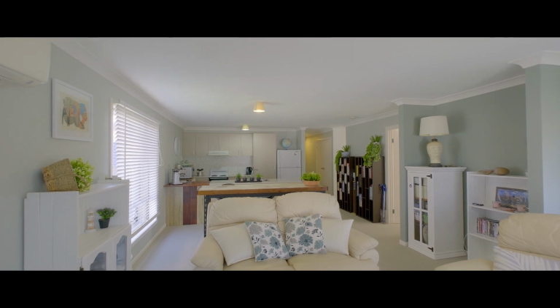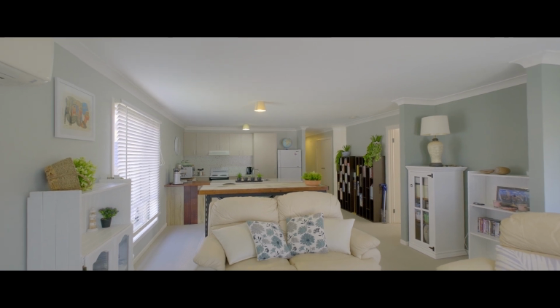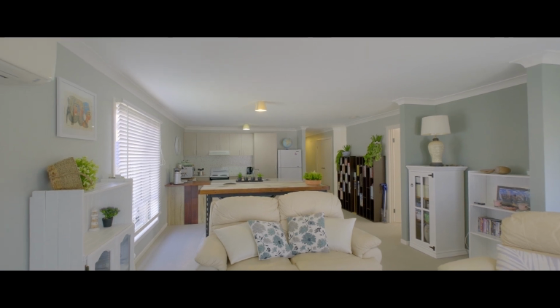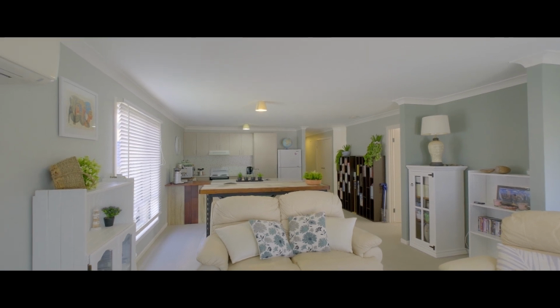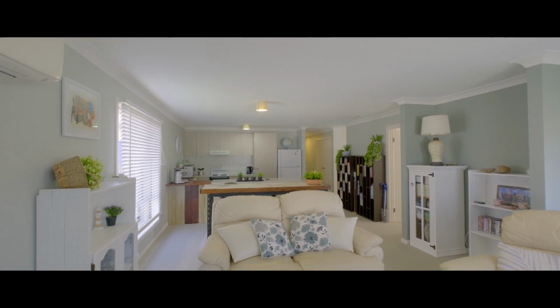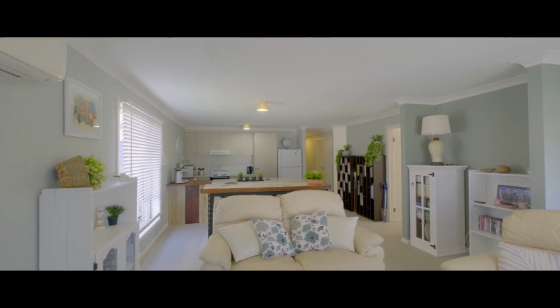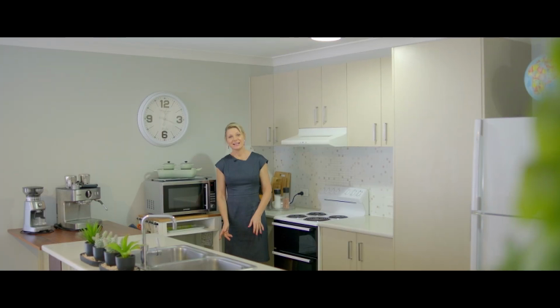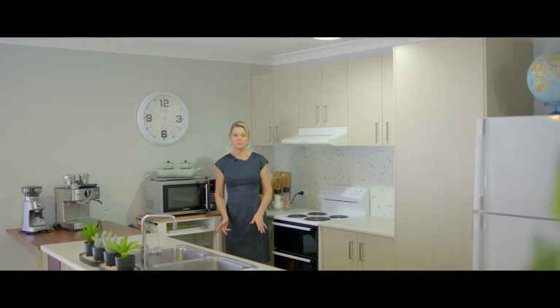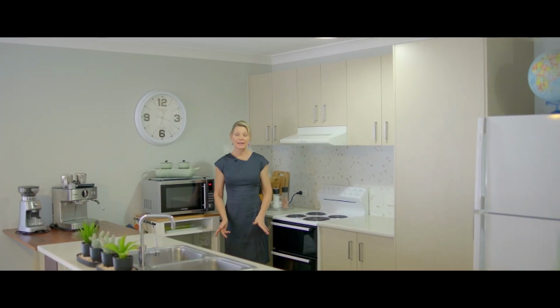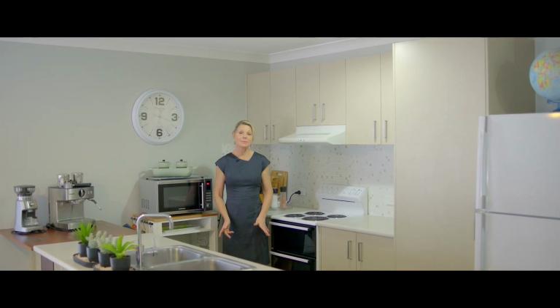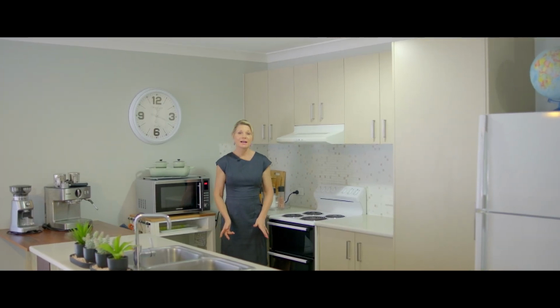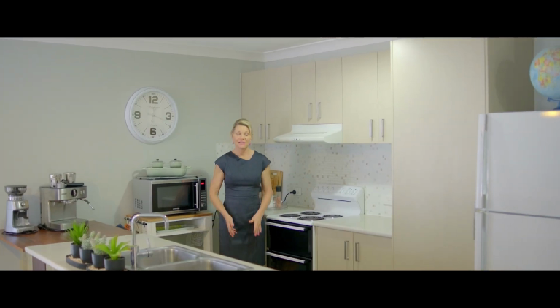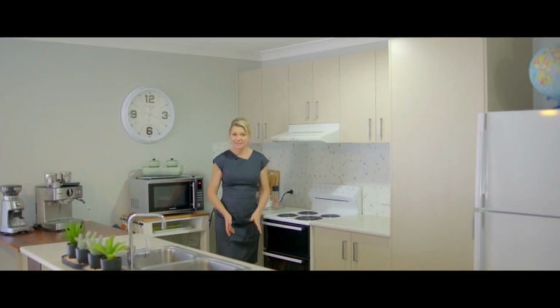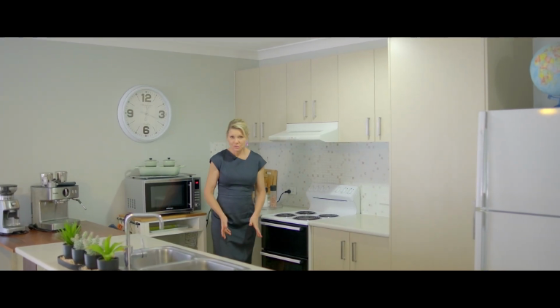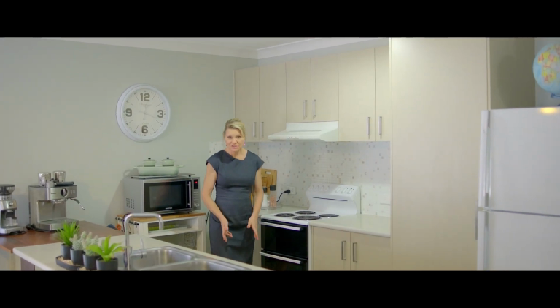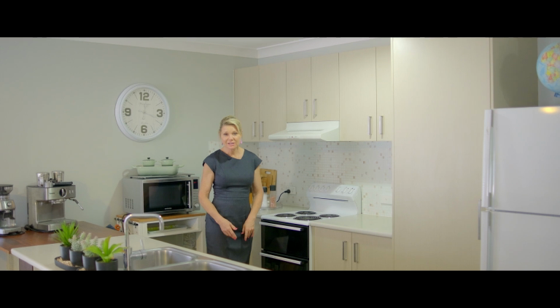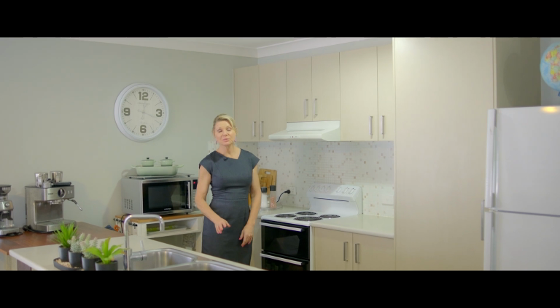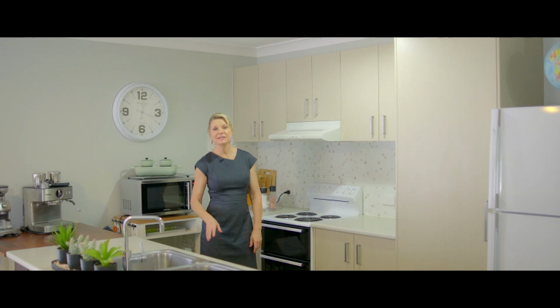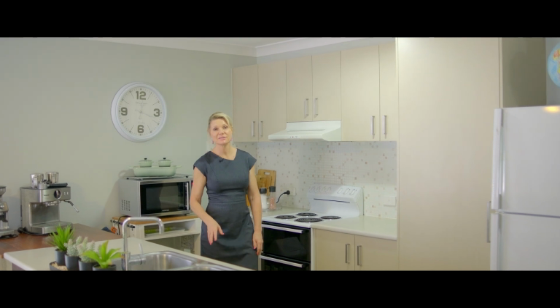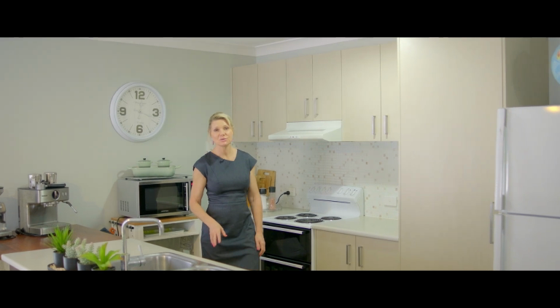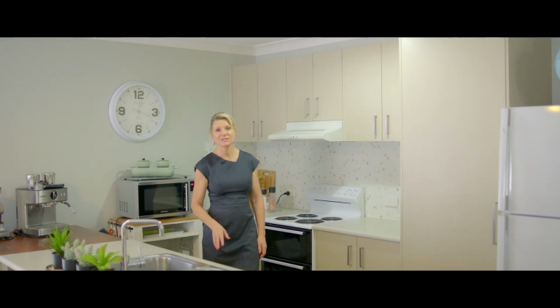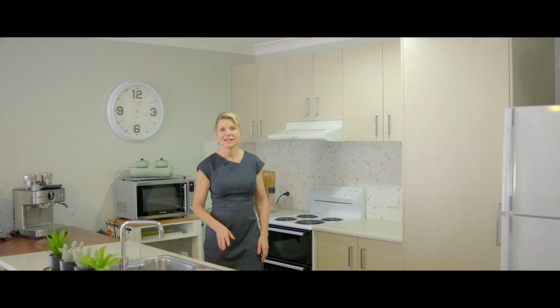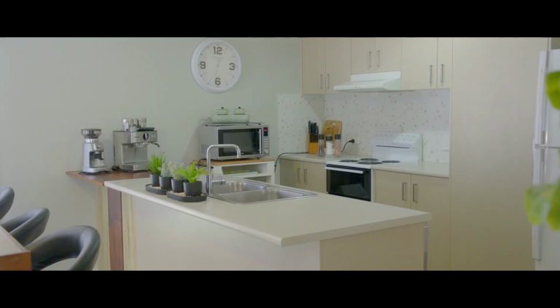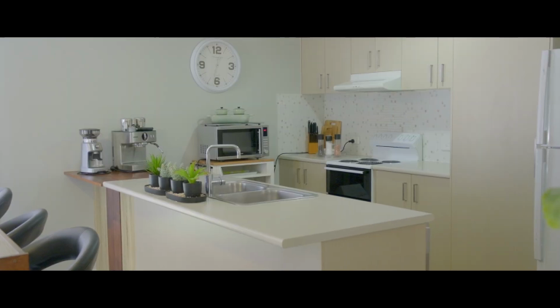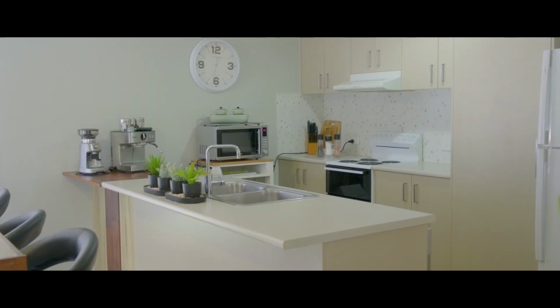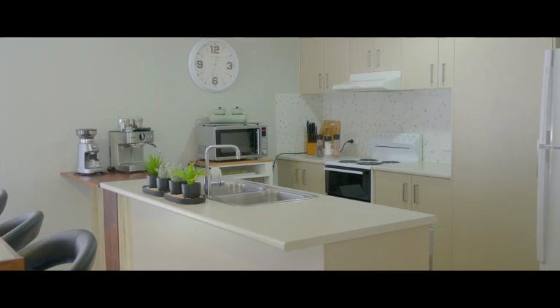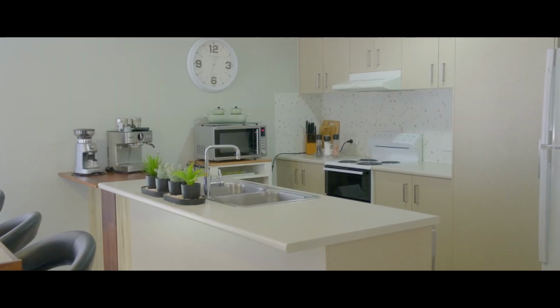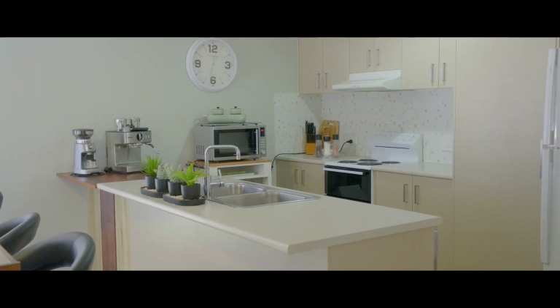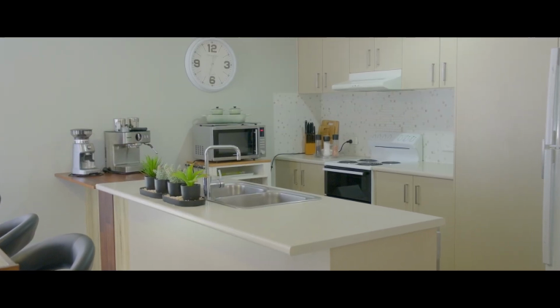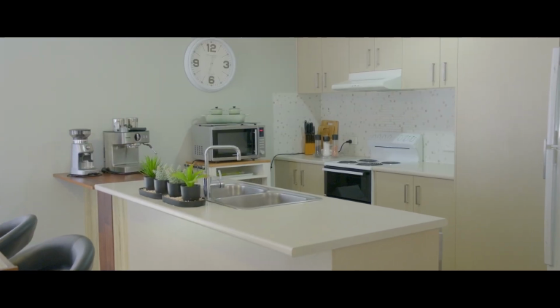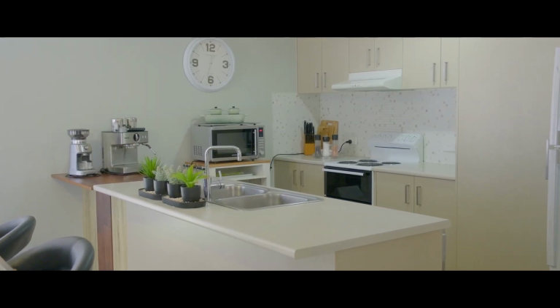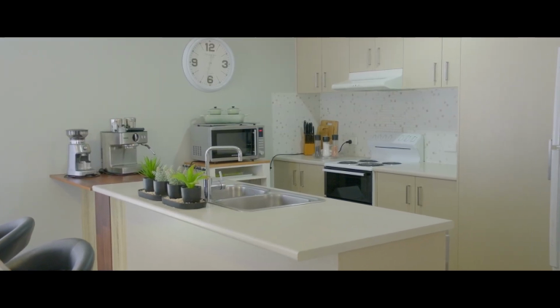This modern kitchen has a brekkie bar, a dishwasher, plenty of storage and is positioned centrally for ease of entertaining.